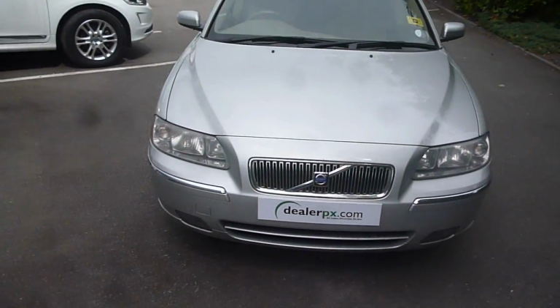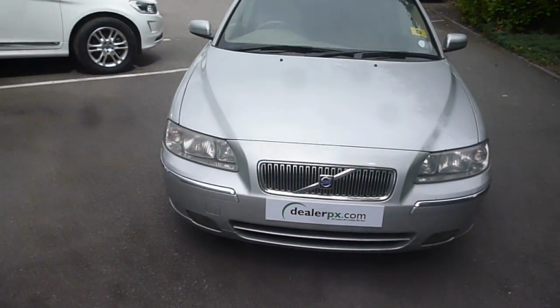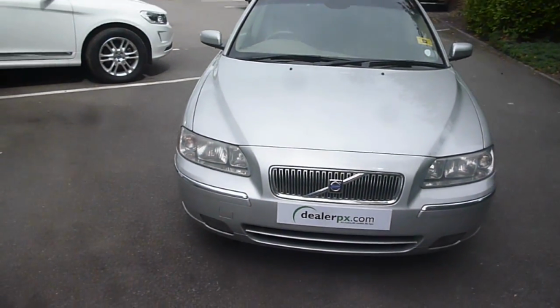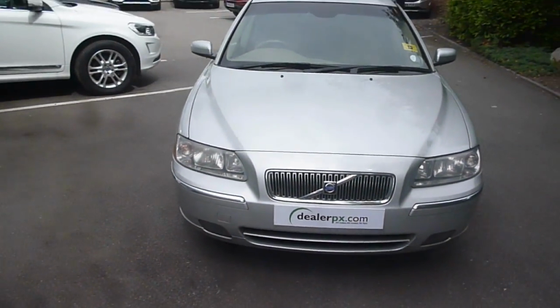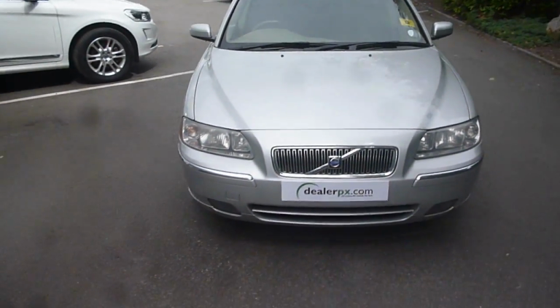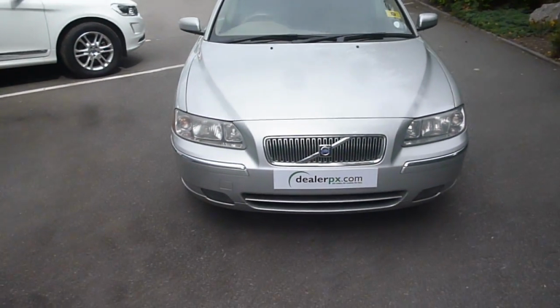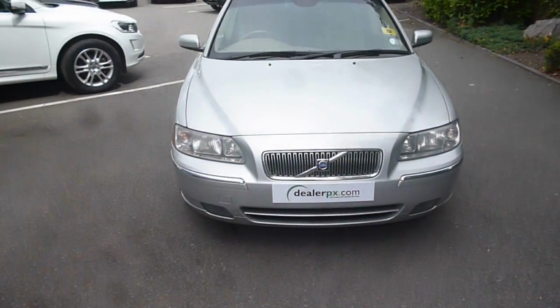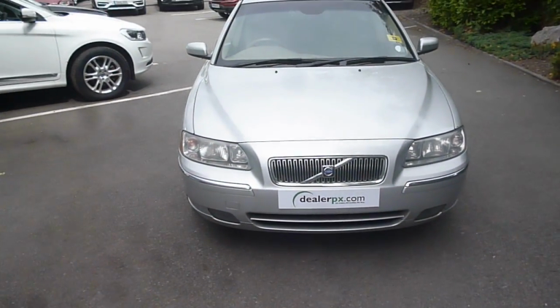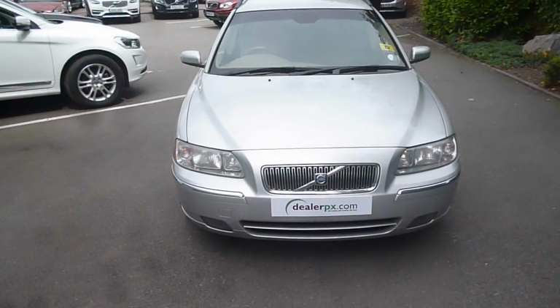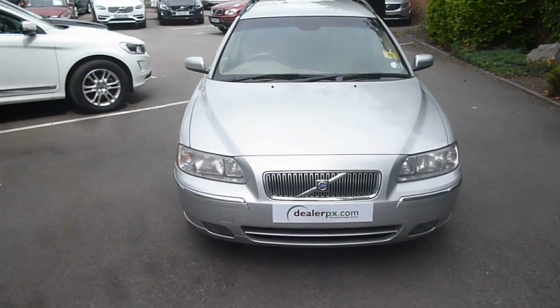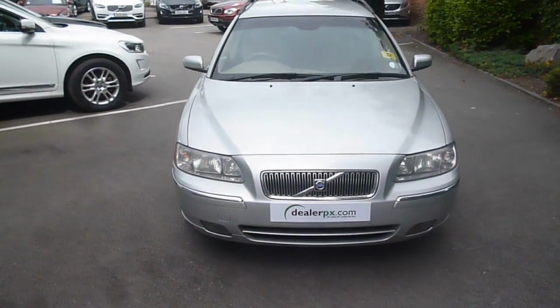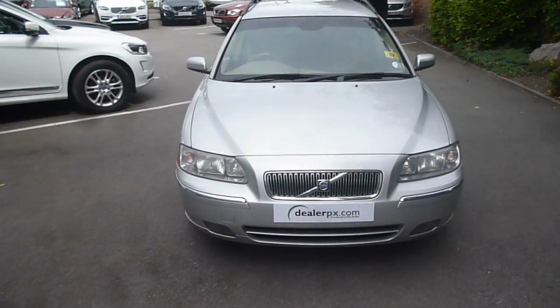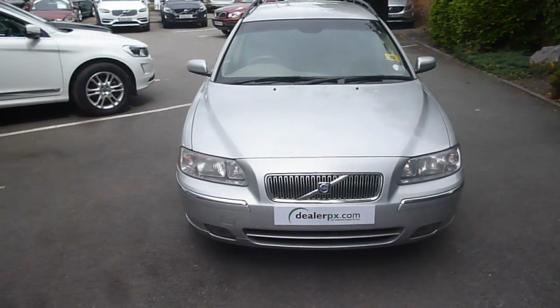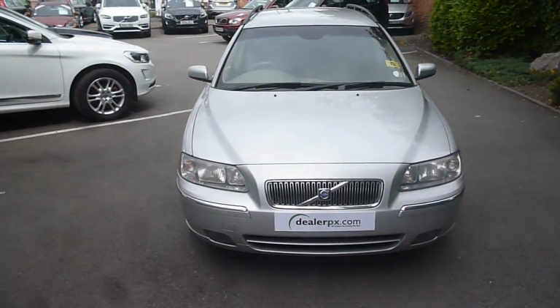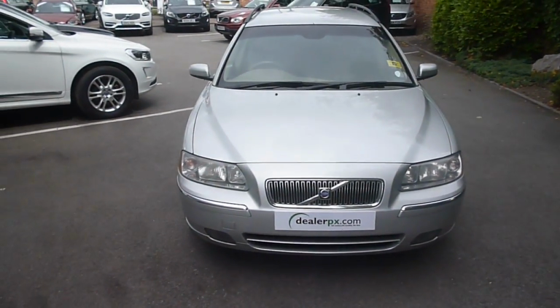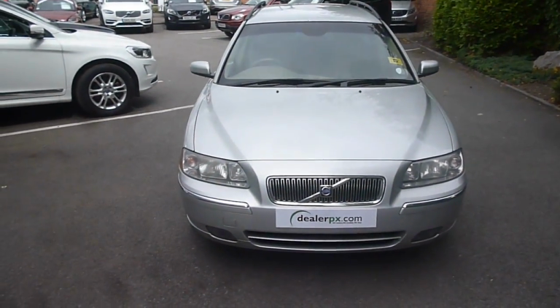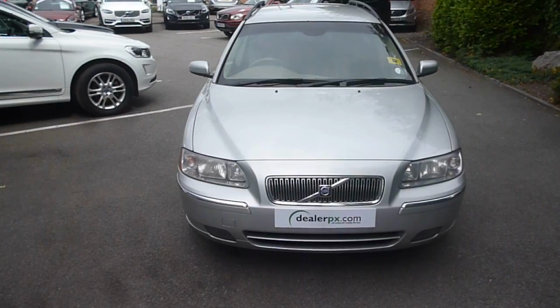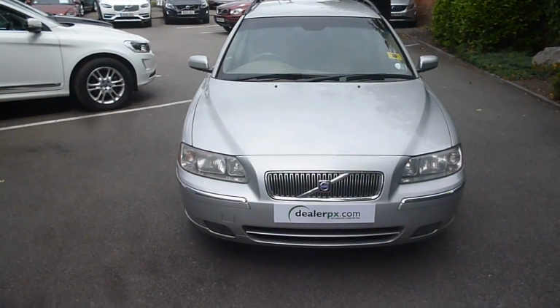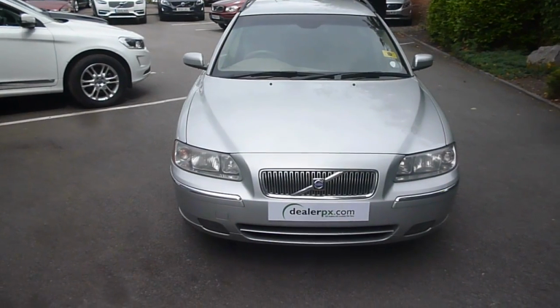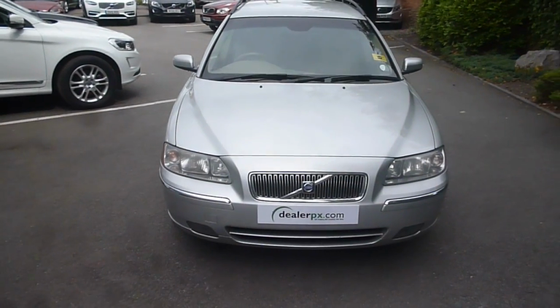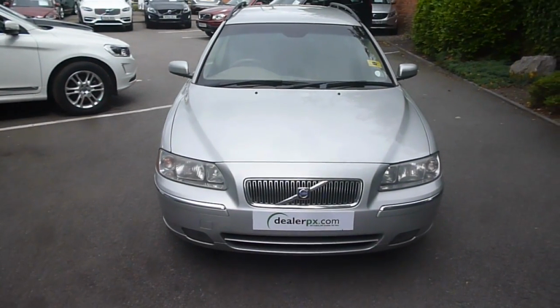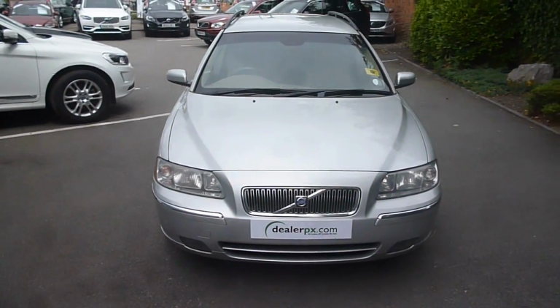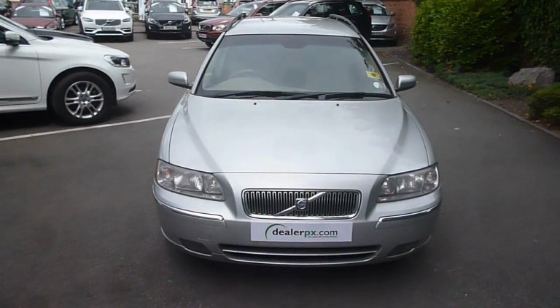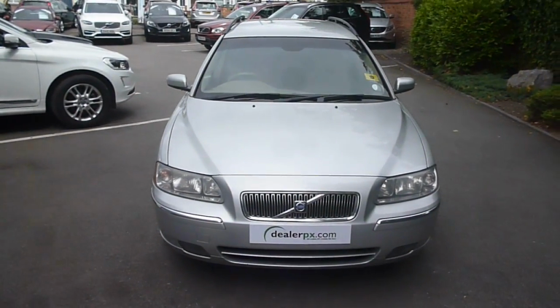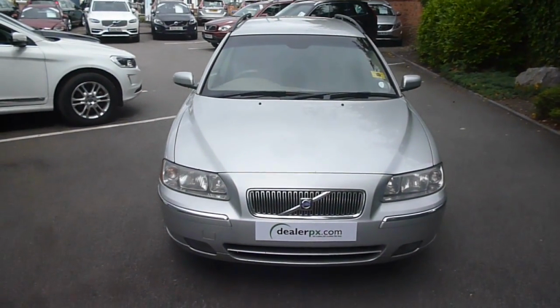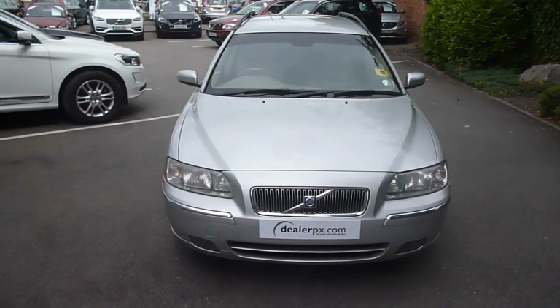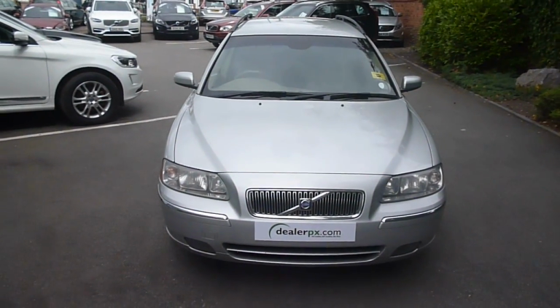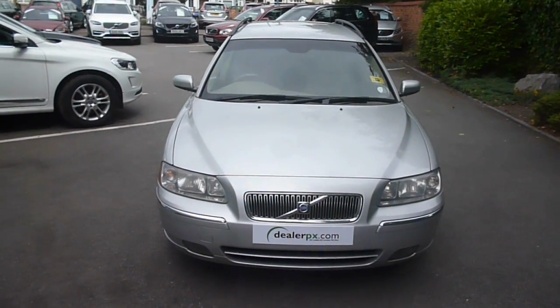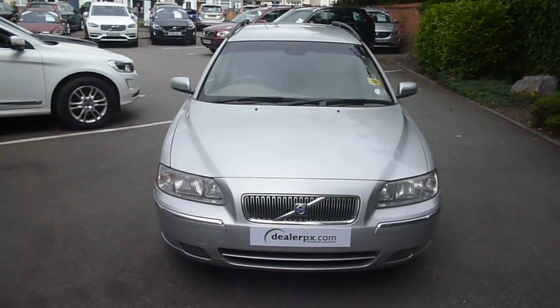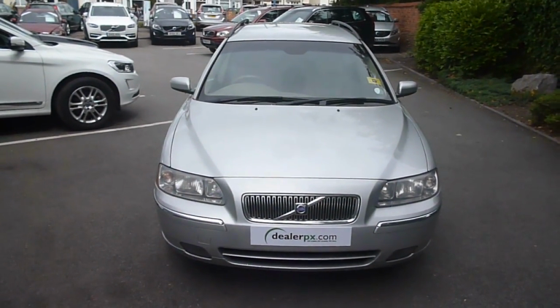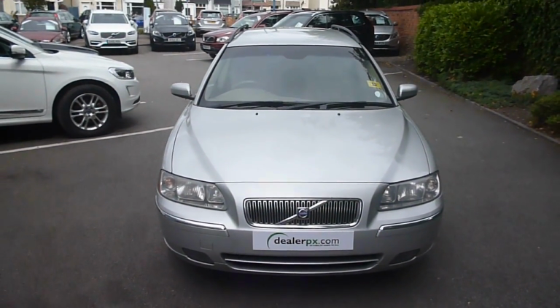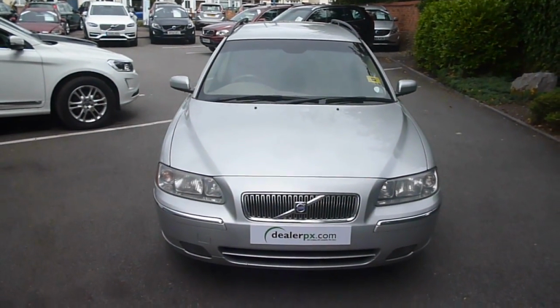Volvo V70, YP55 ZZW — we look forward to receiving your bids on this vehicle.